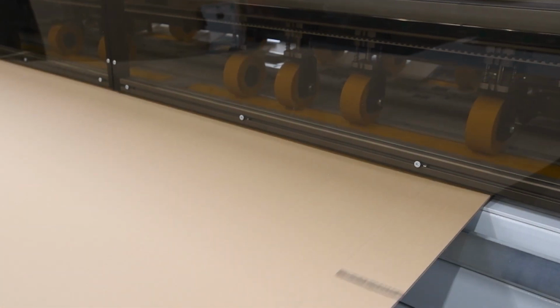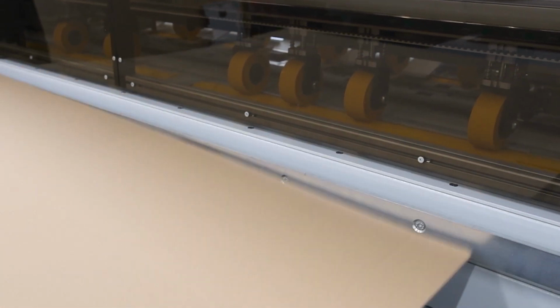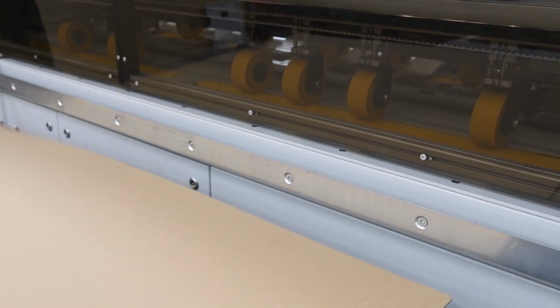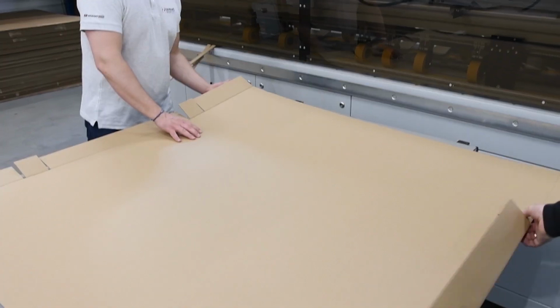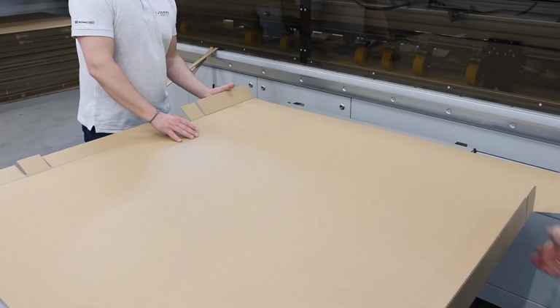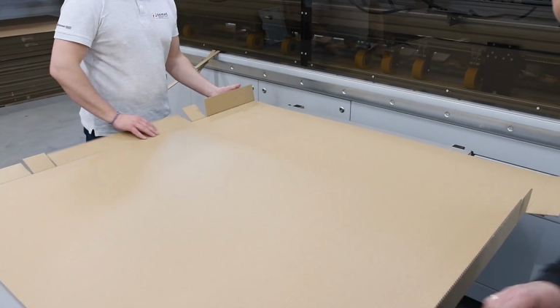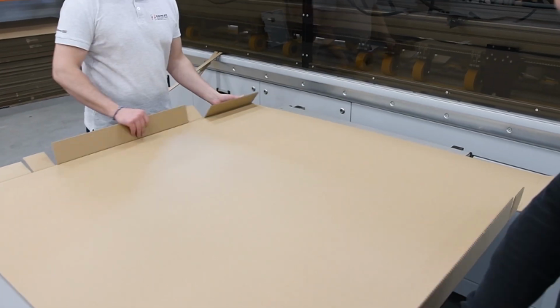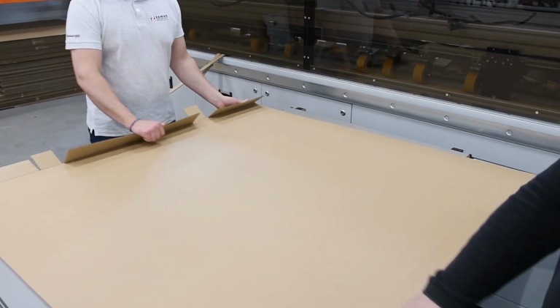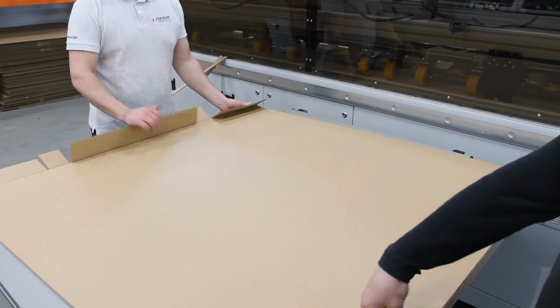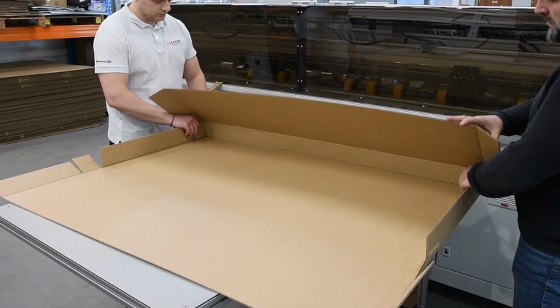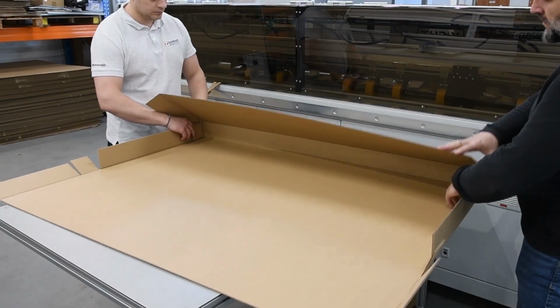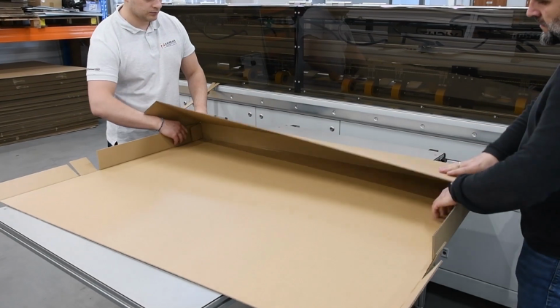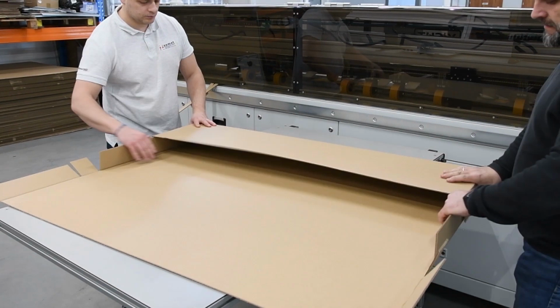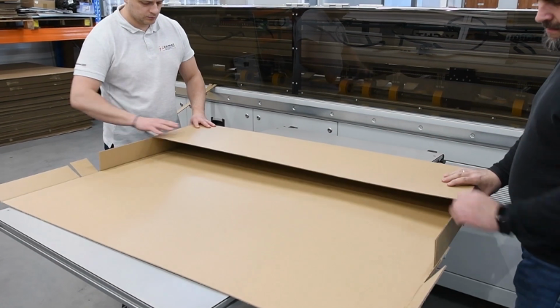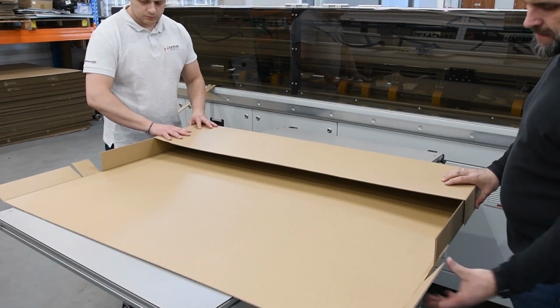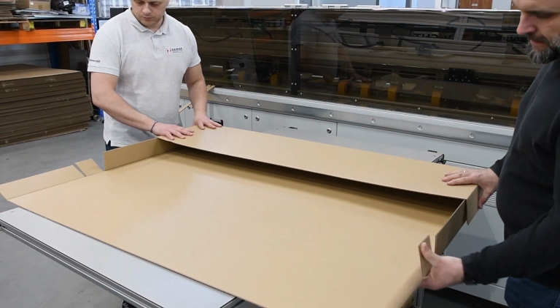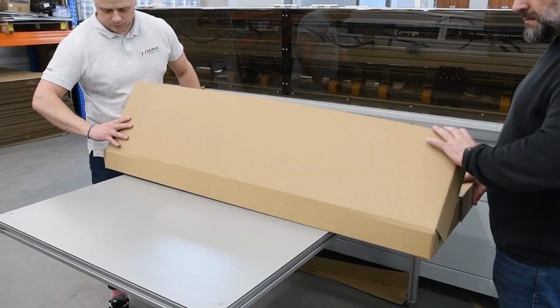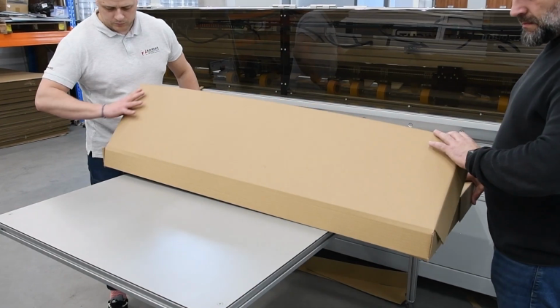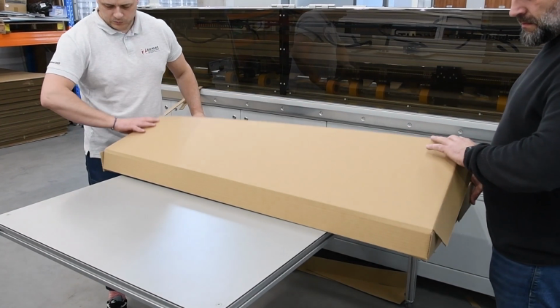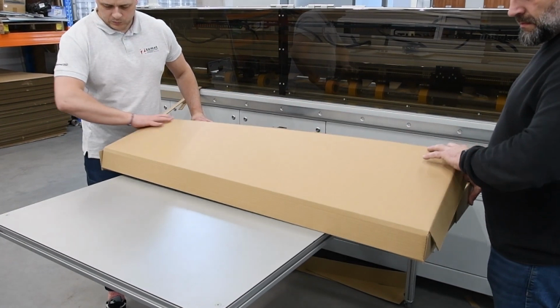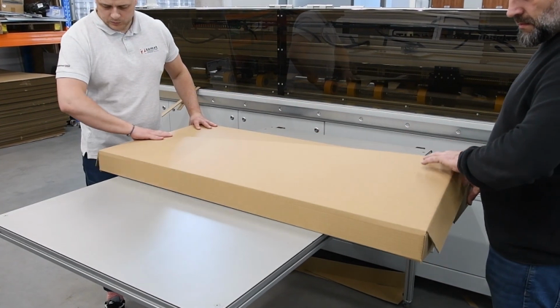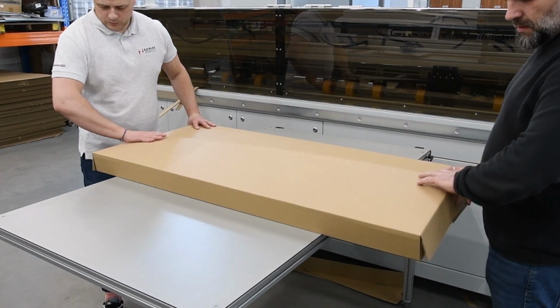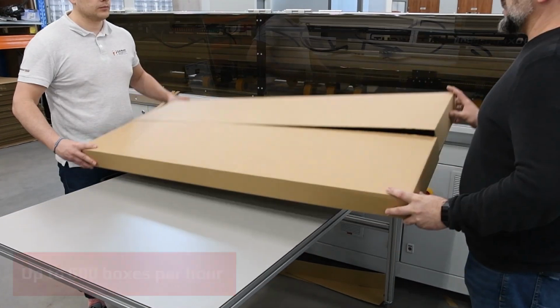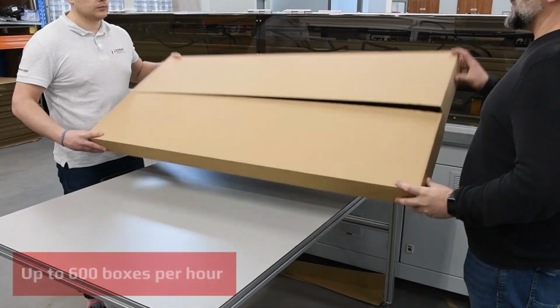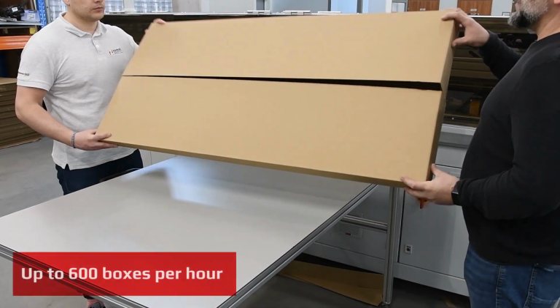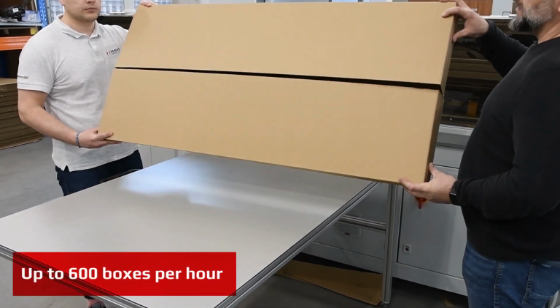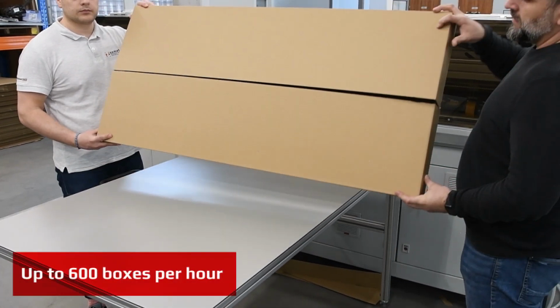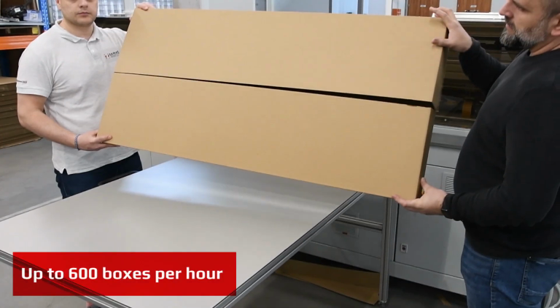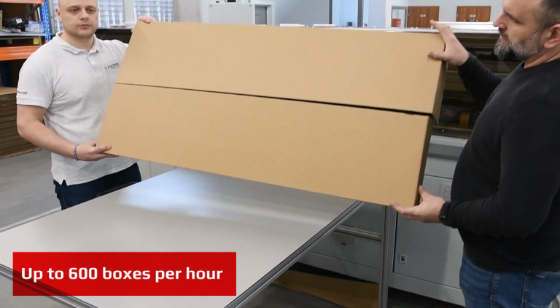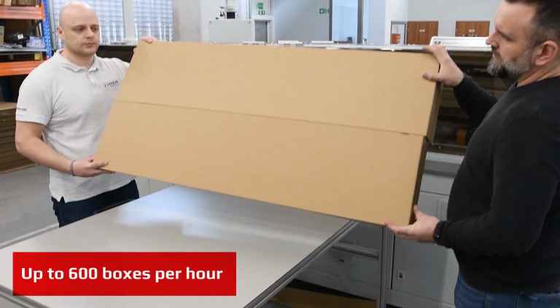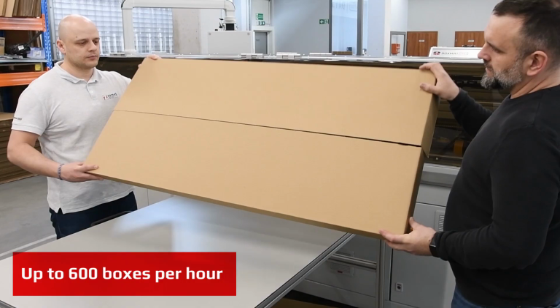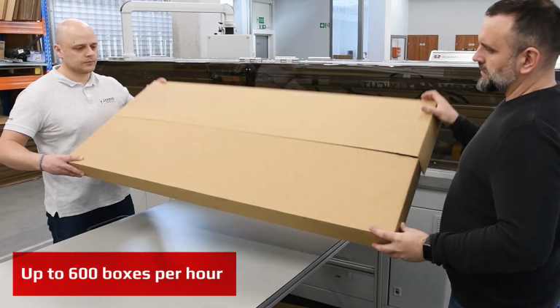The machine is versatile, easy to use, and very efficient. The switchover time from size to size or style is less than a minute.